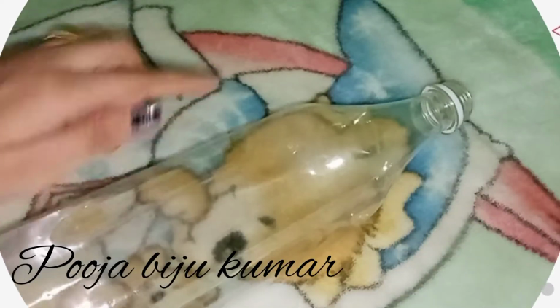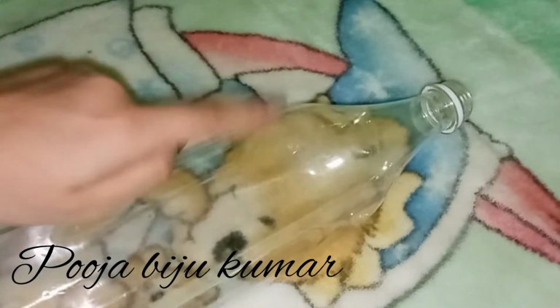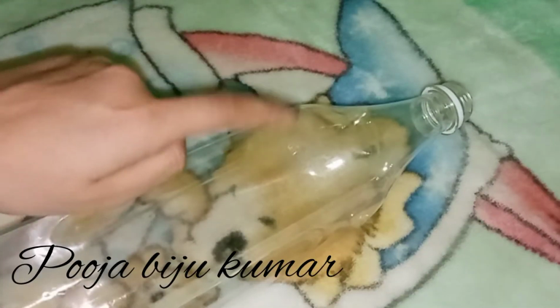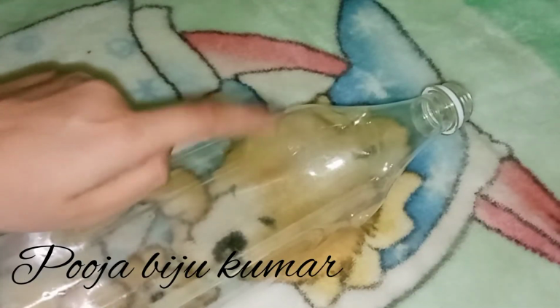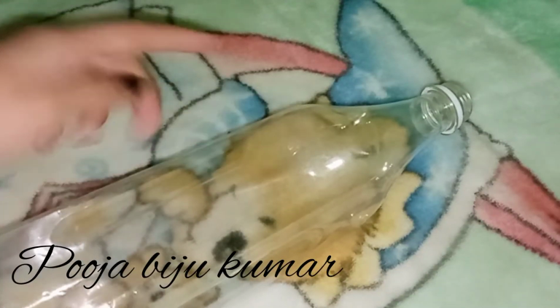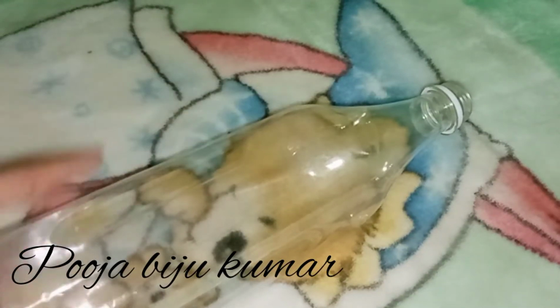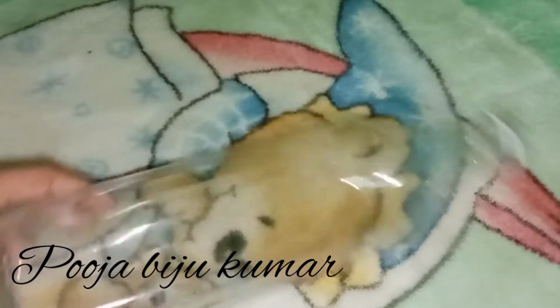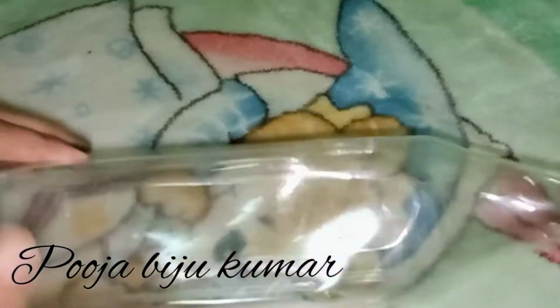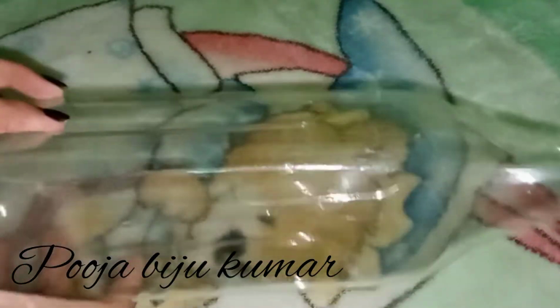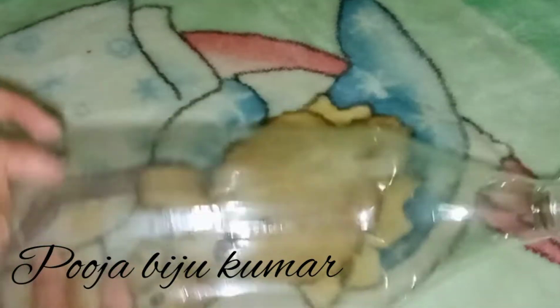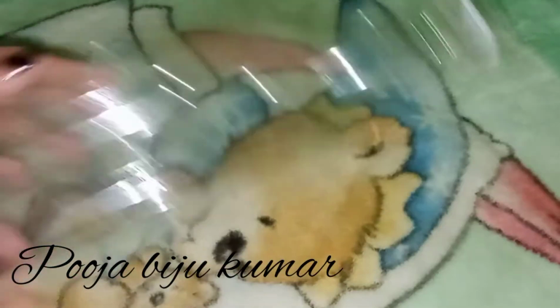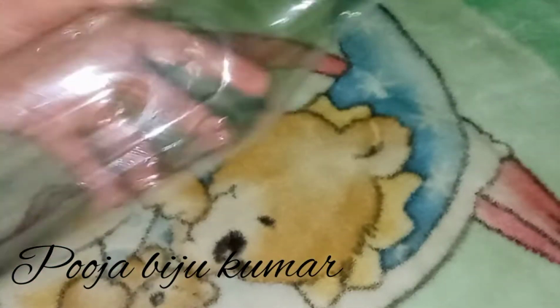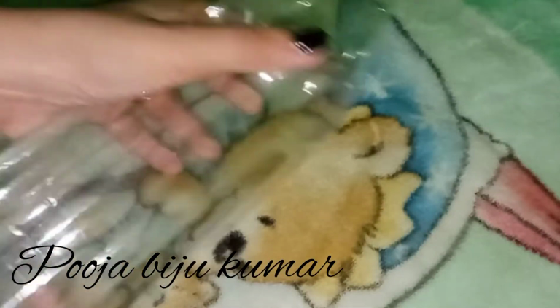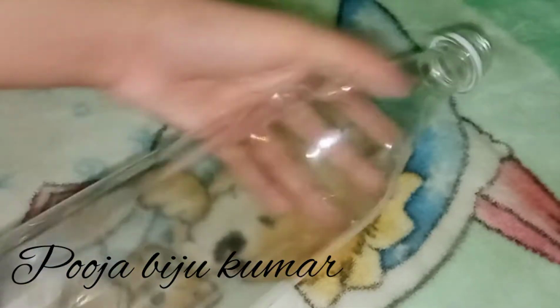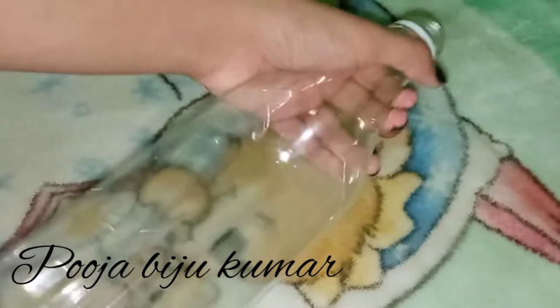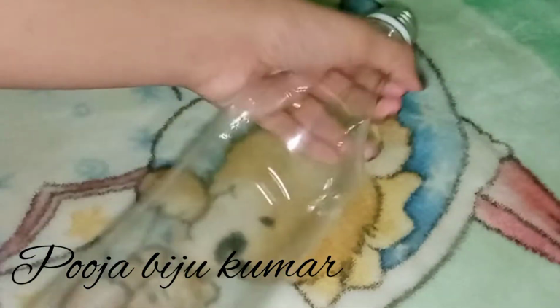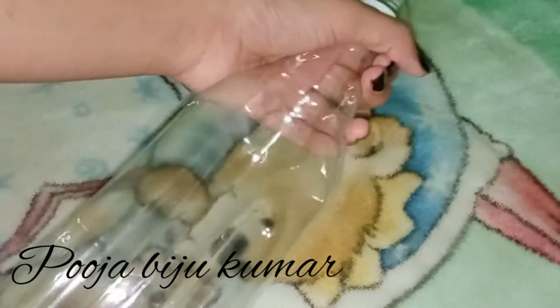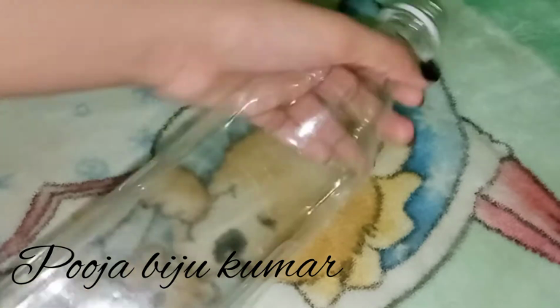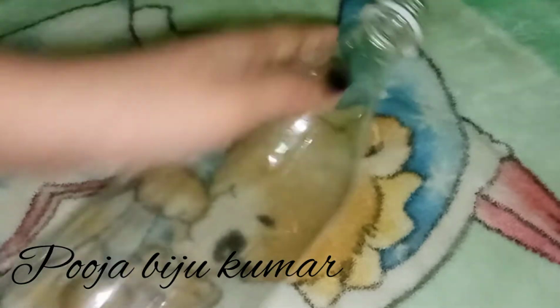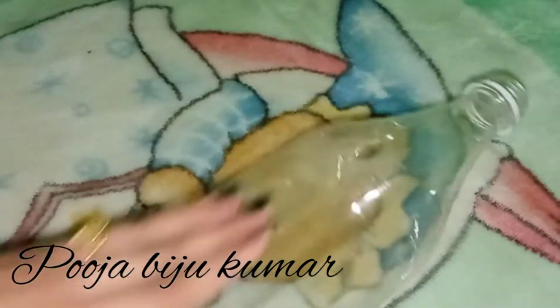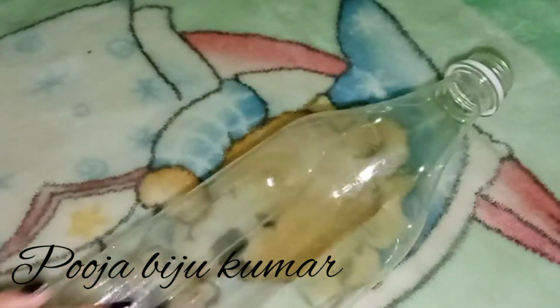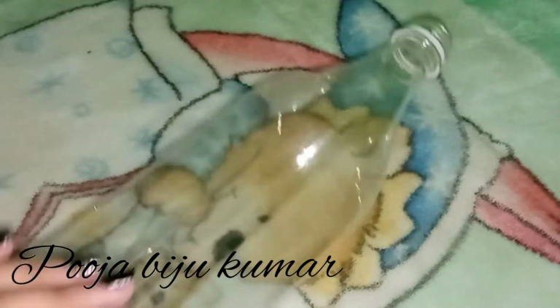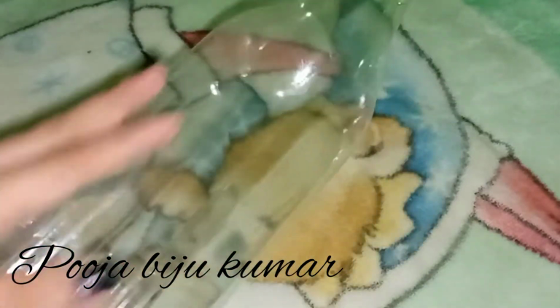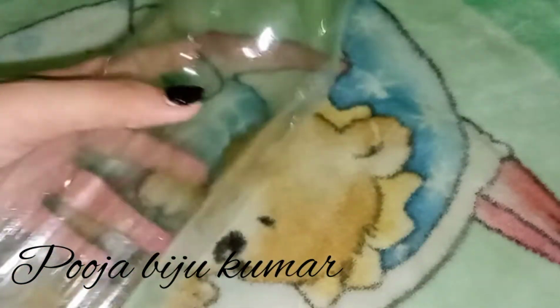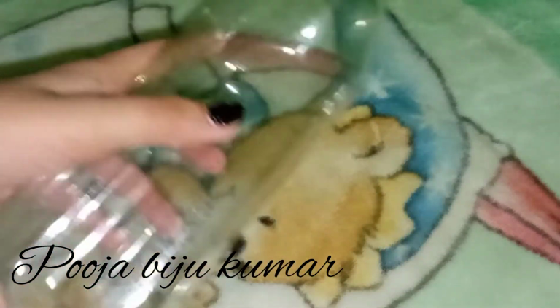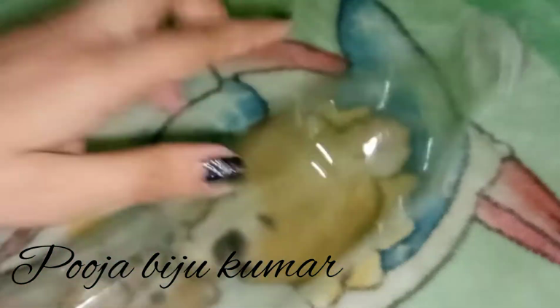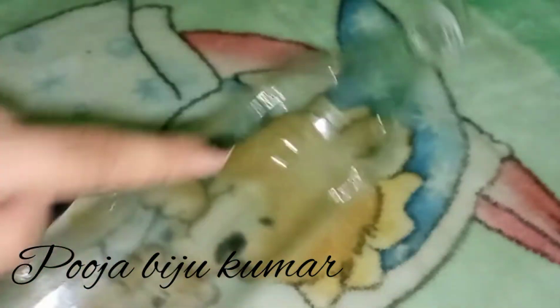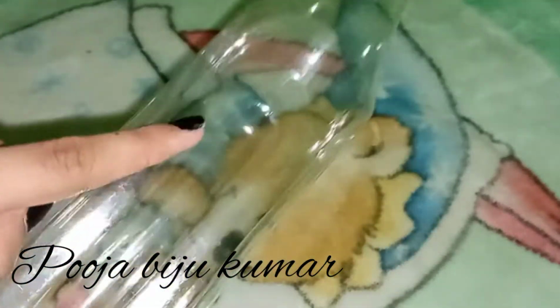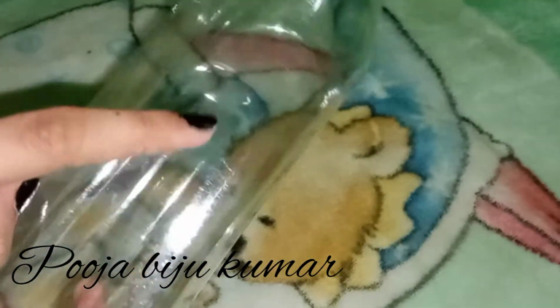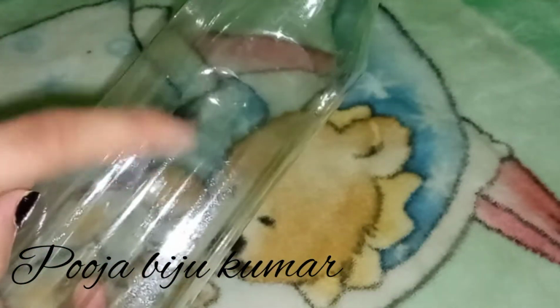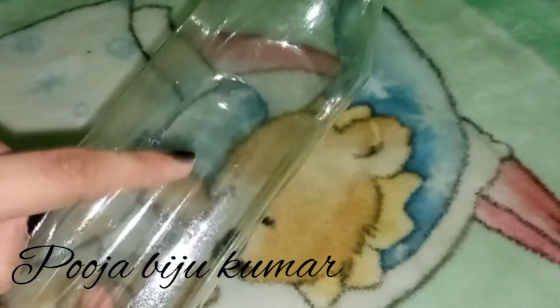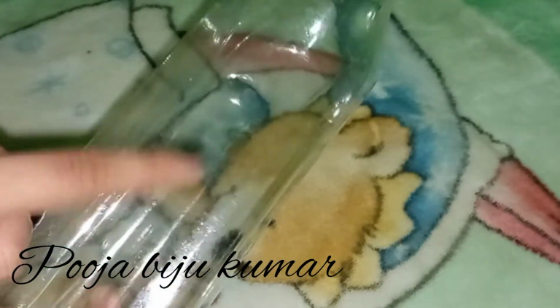Hello! Welcome to my channel! This is the video of your thumbs up. In this video, we are going to use a foam sheet.